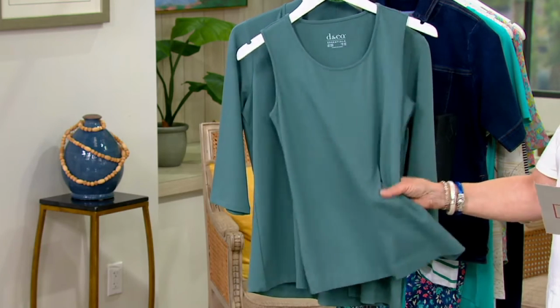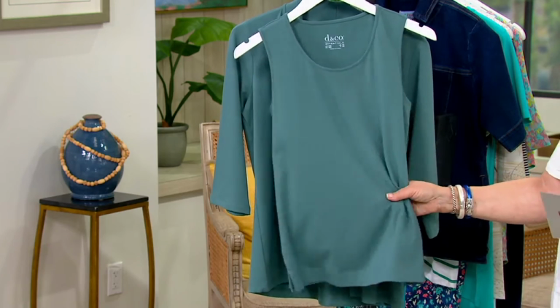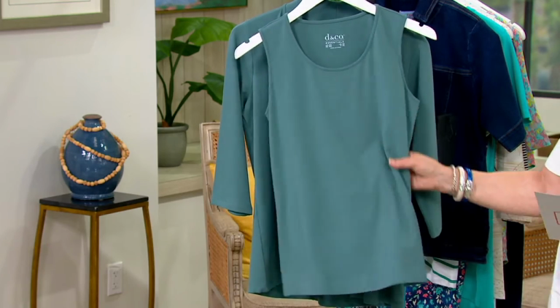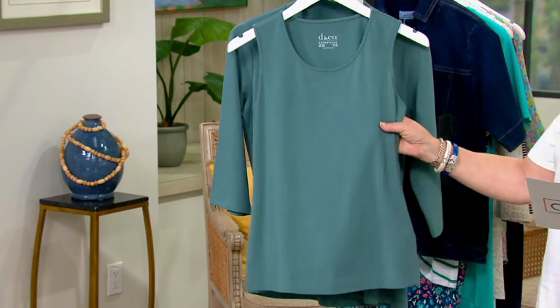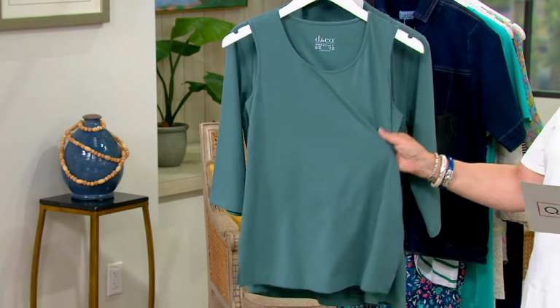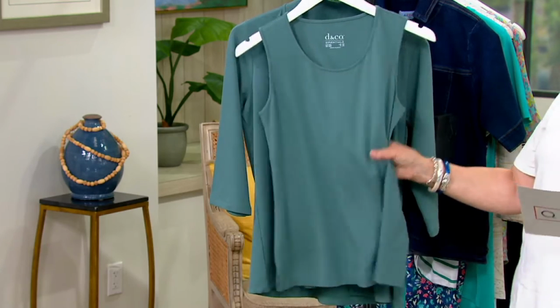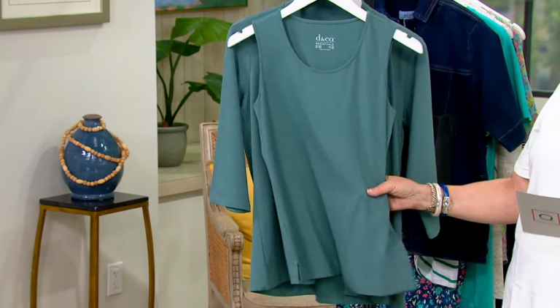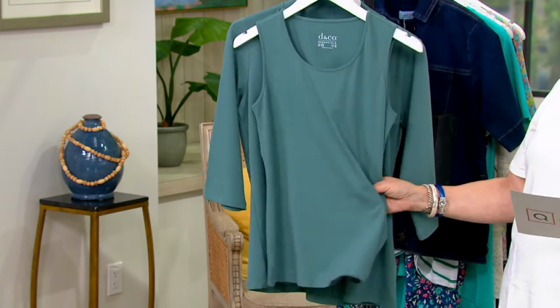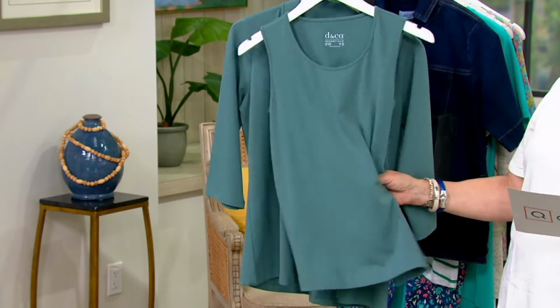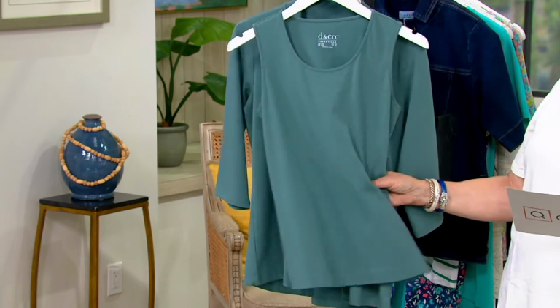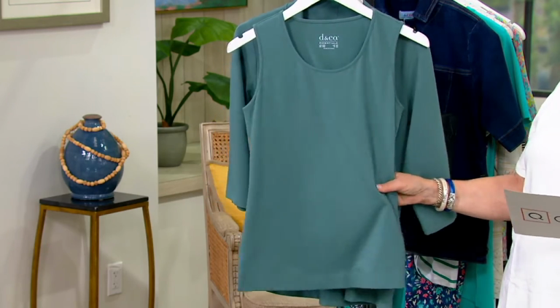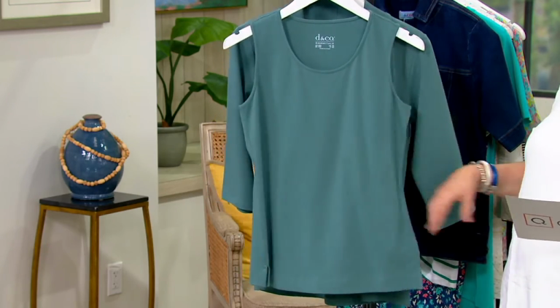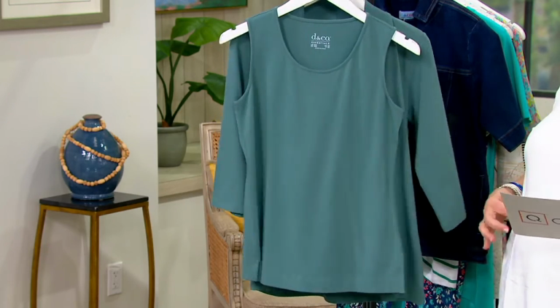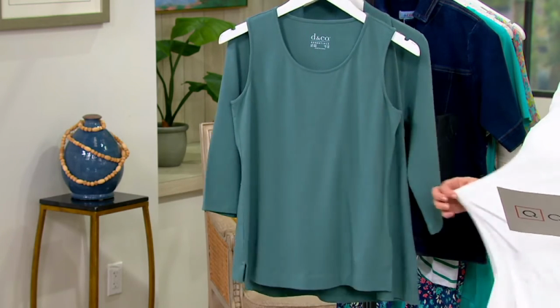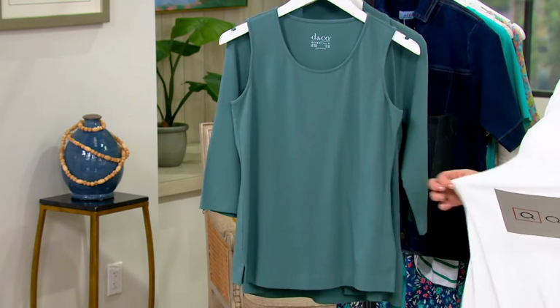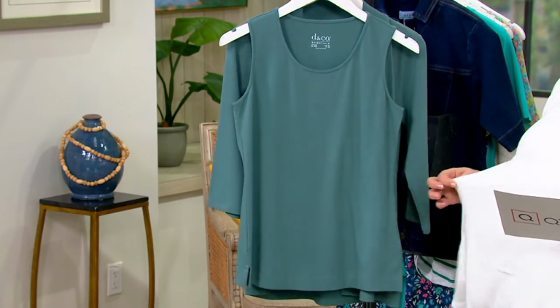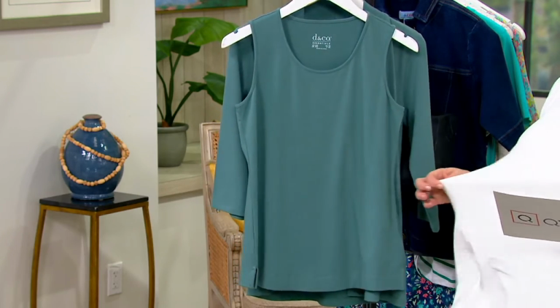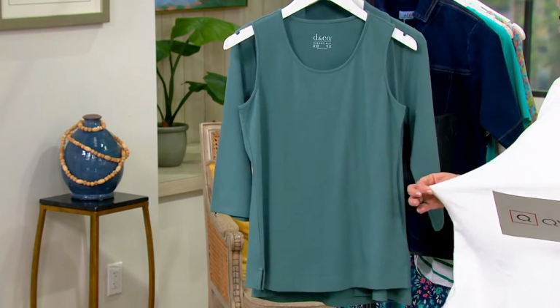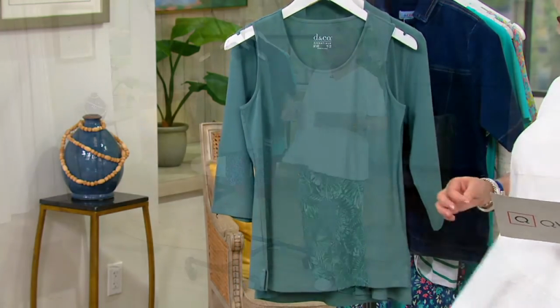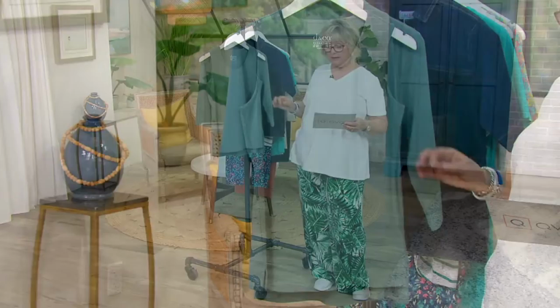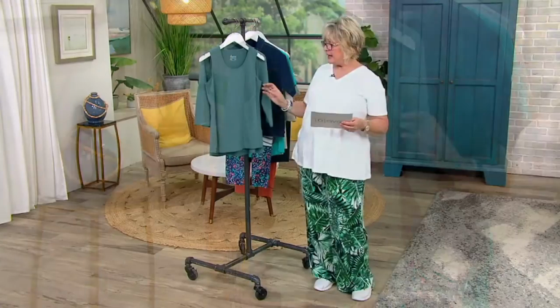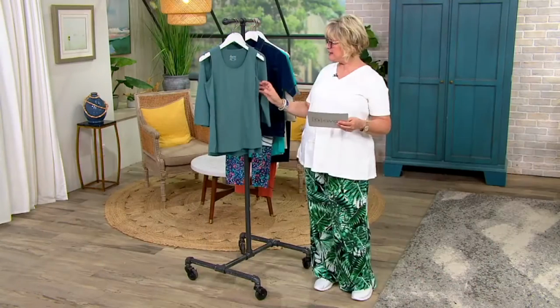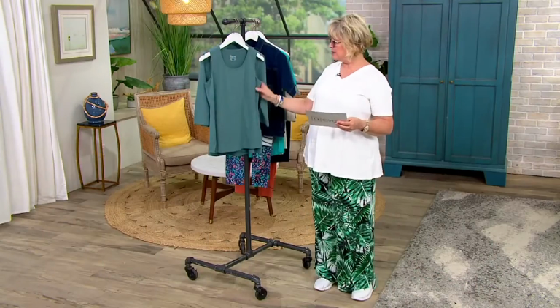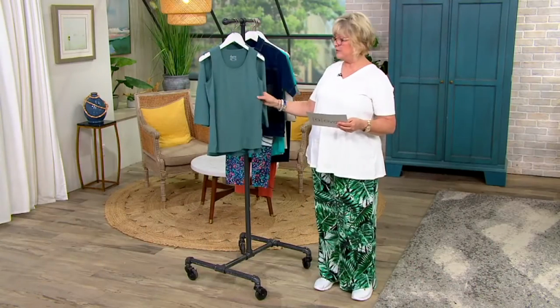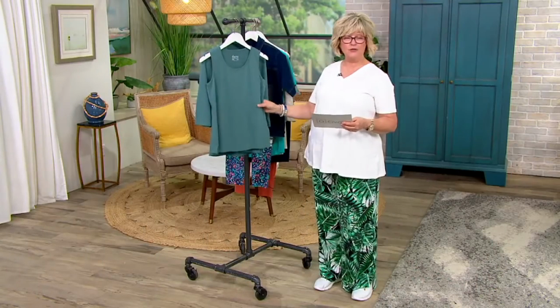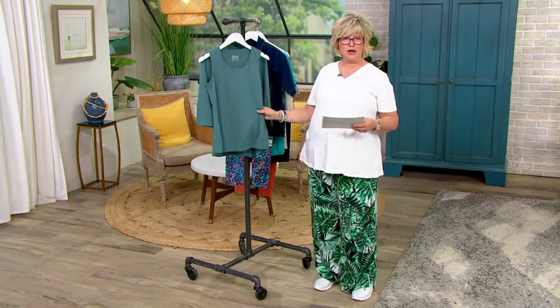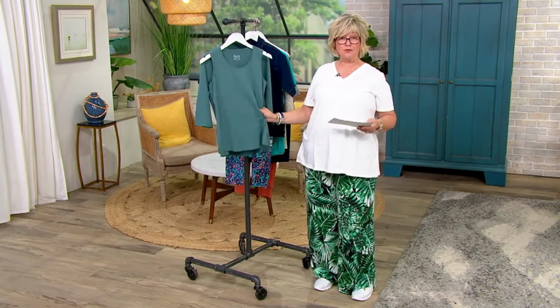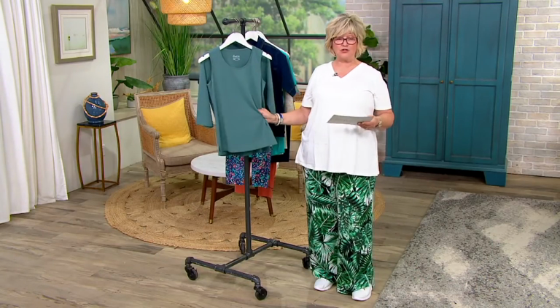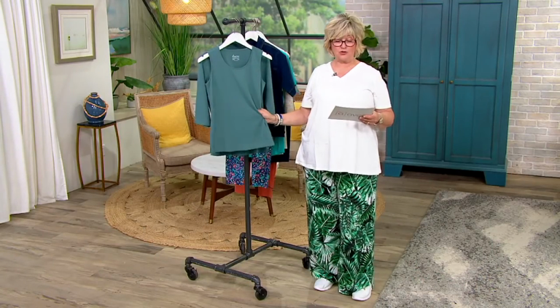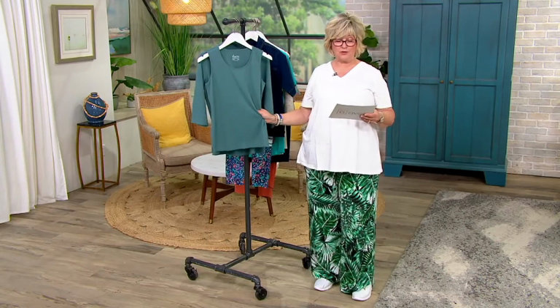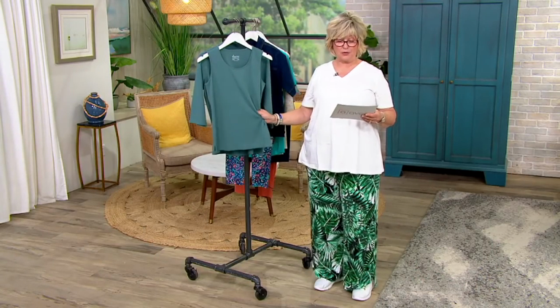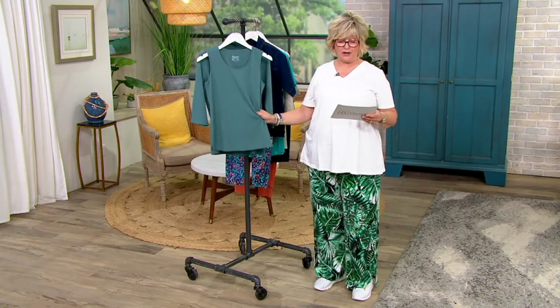This is our cotton rayon spandex. That rayon content is everything. It's the same fabric as several of the other tops we showed you in the program.